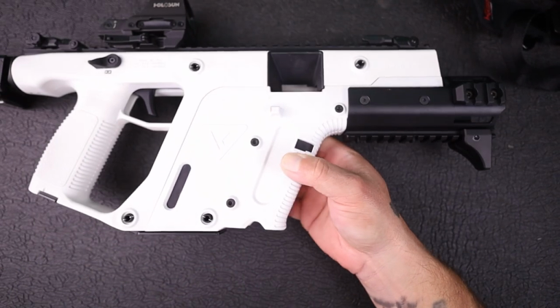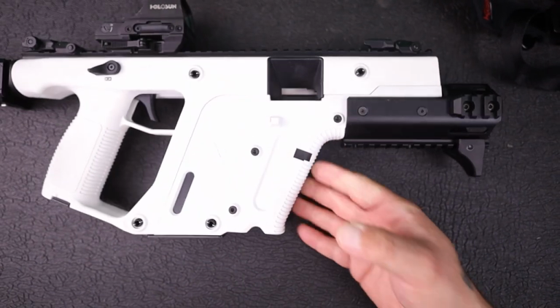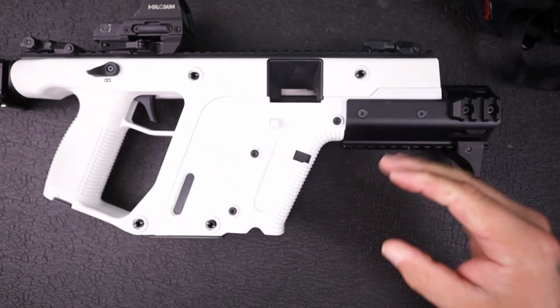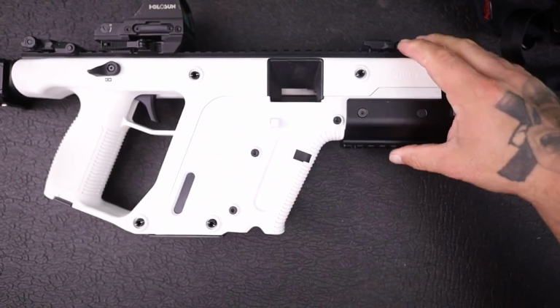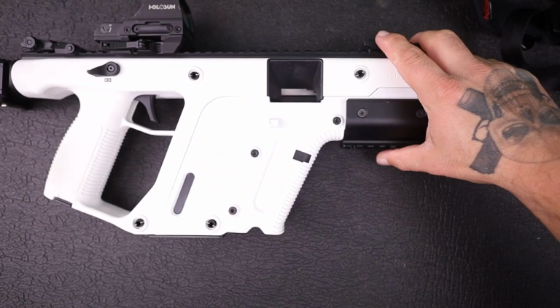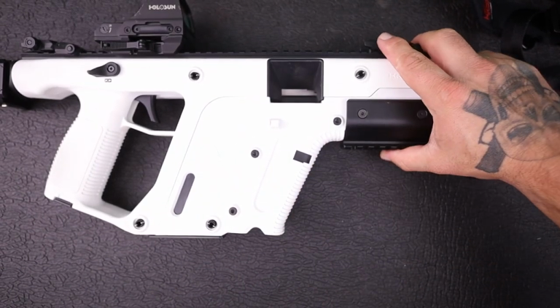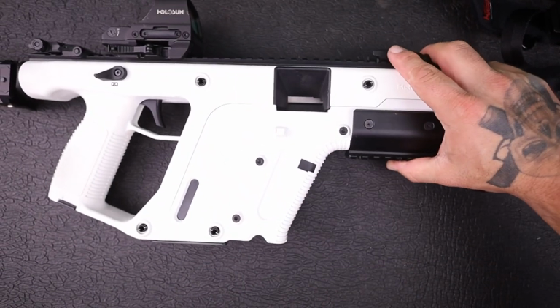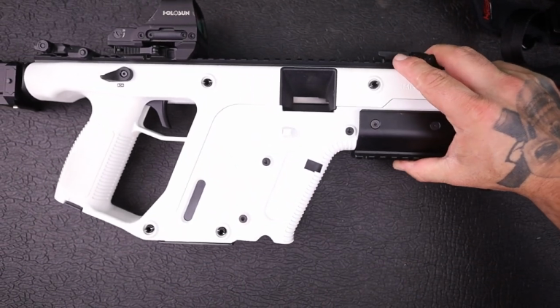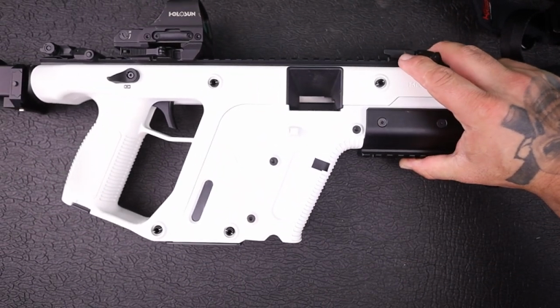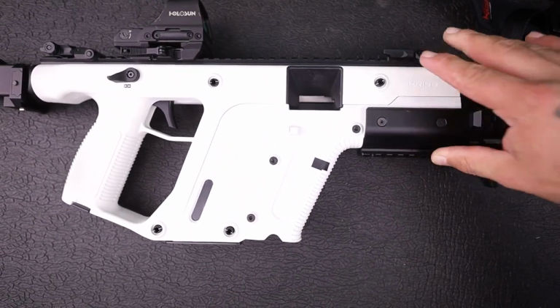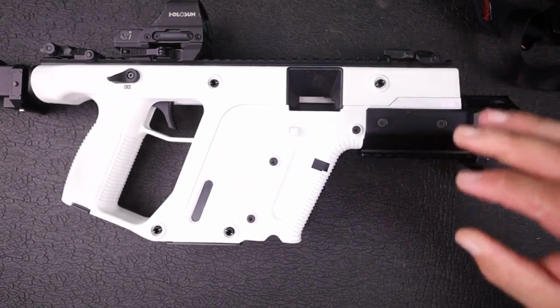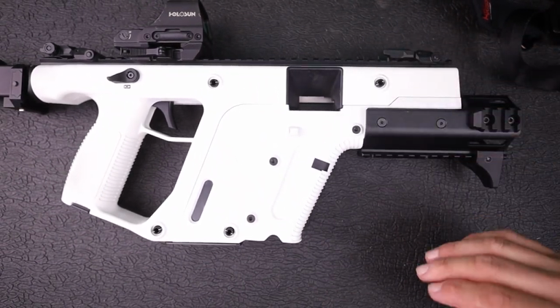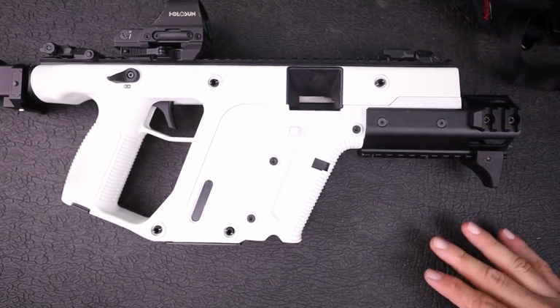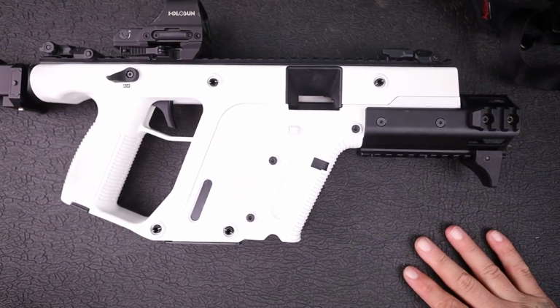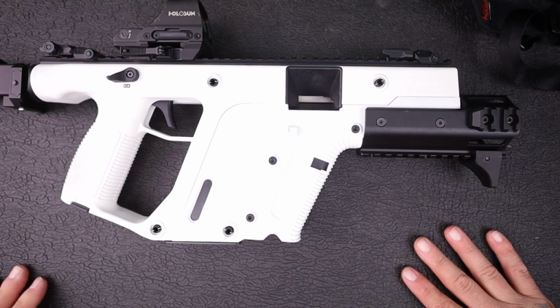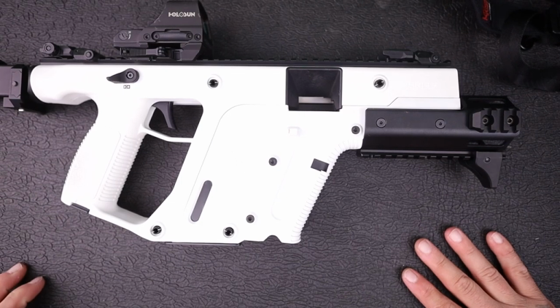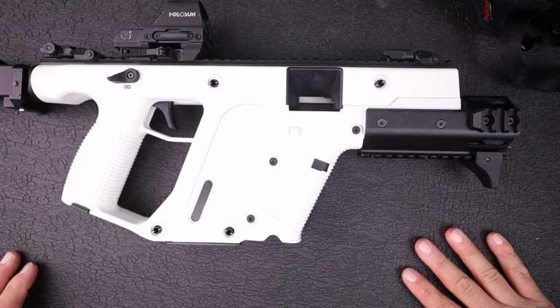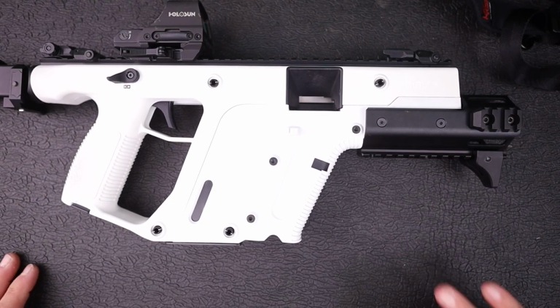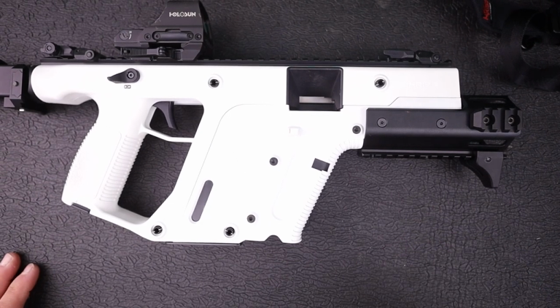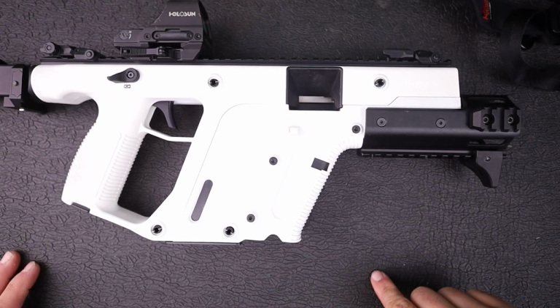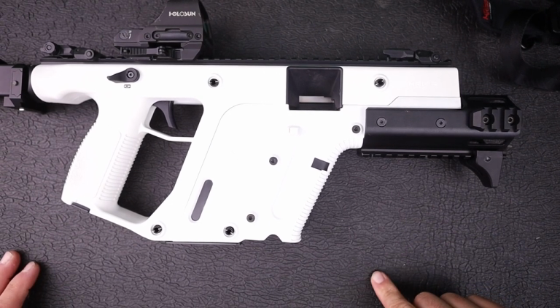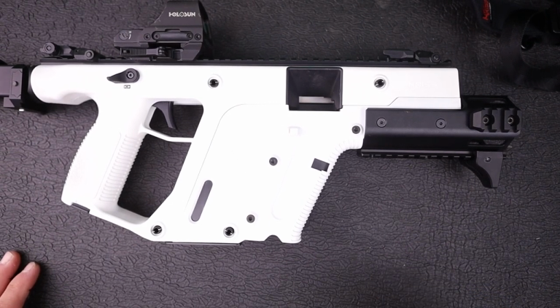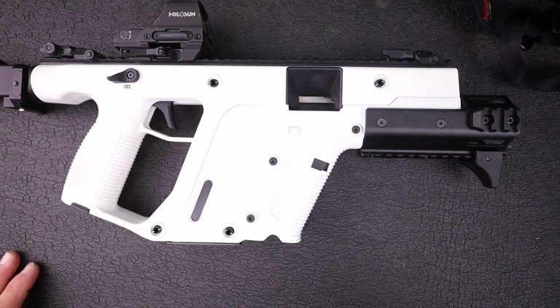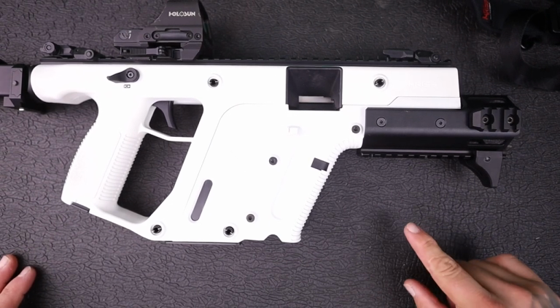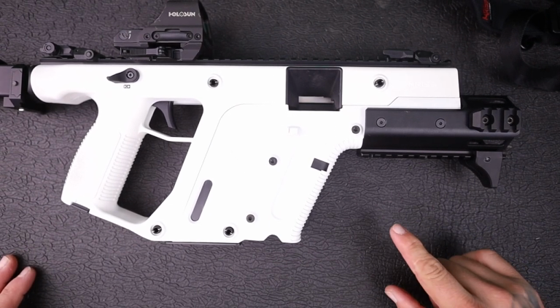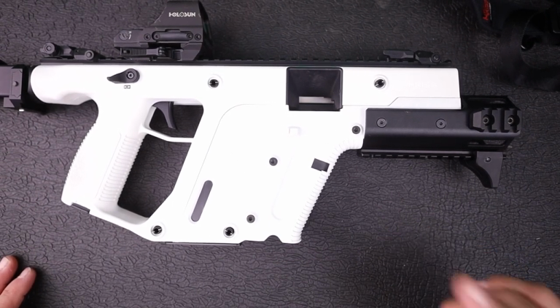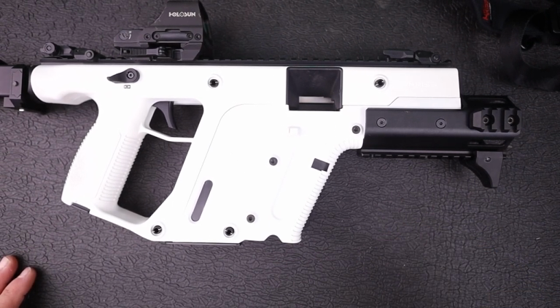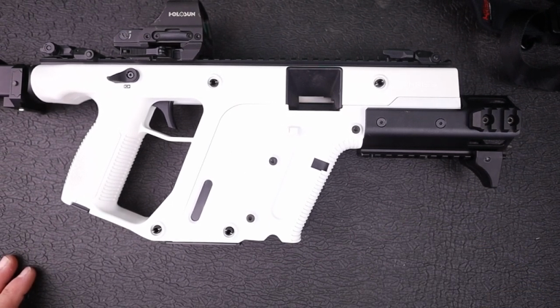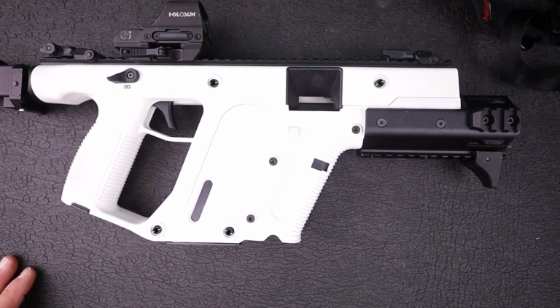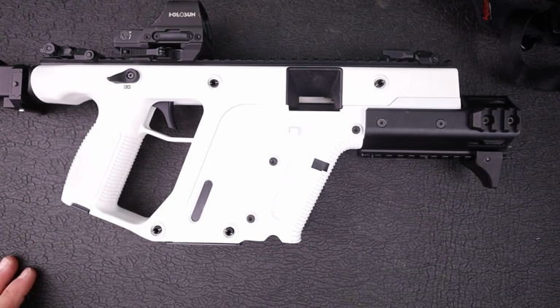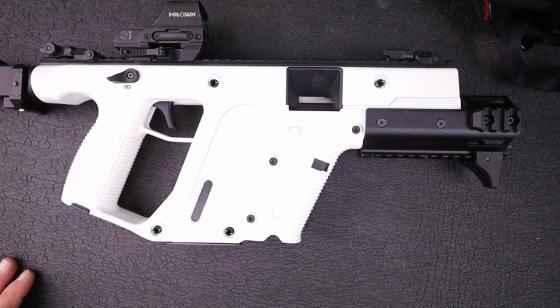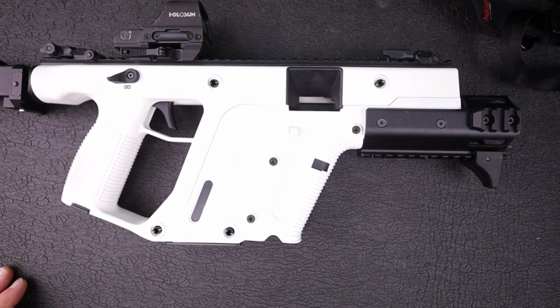Now, this gun looks good on the table, but it looks even better when we have ammo and we're at the range. Let's head out there.